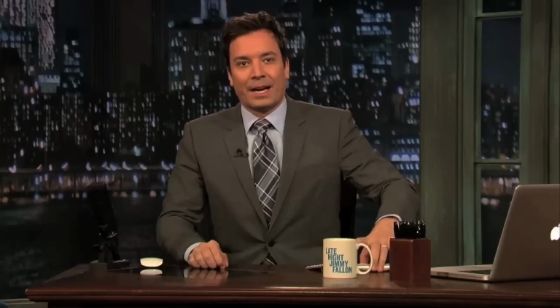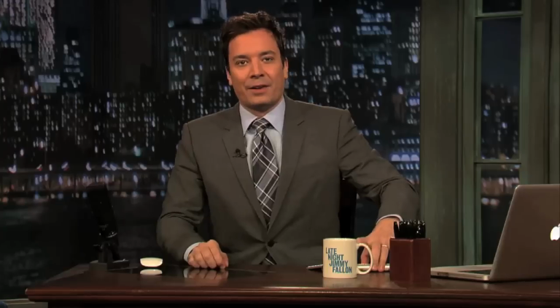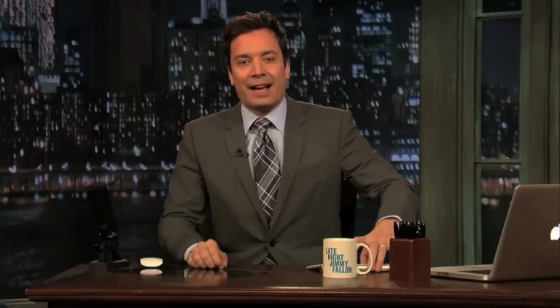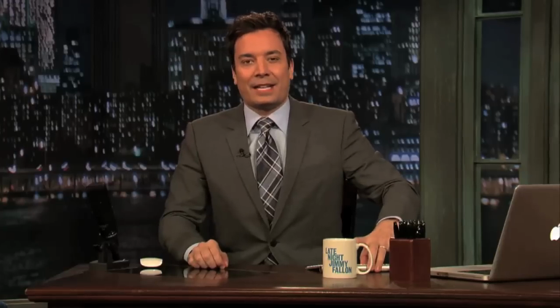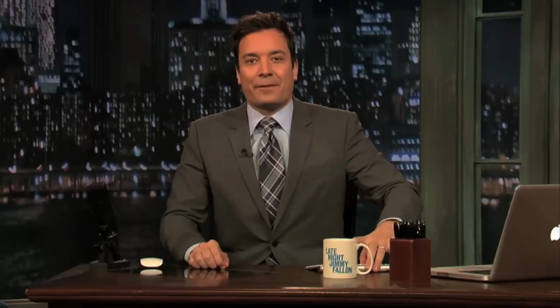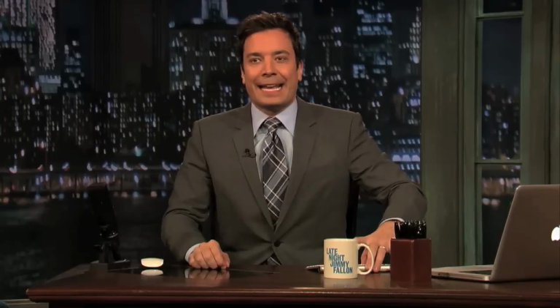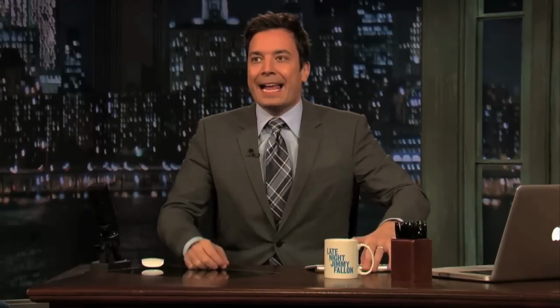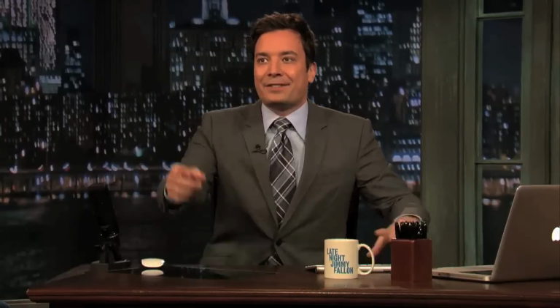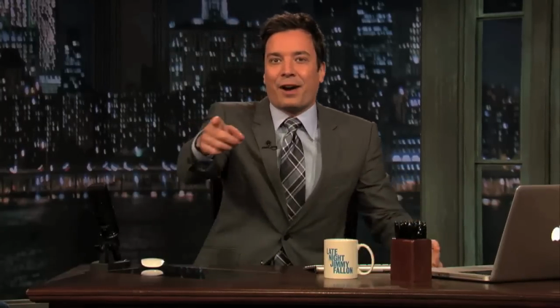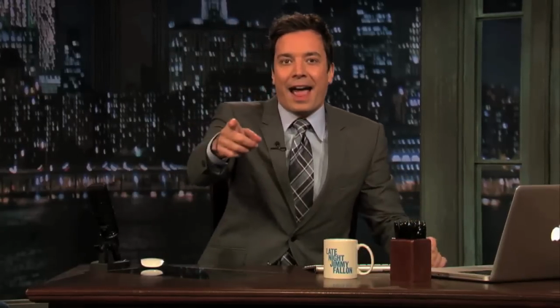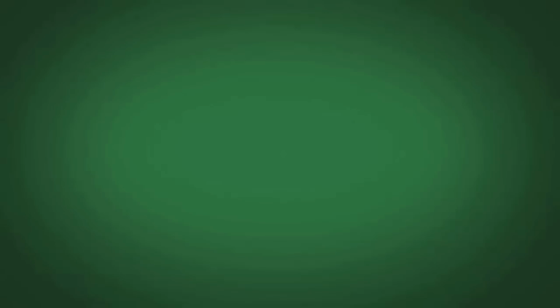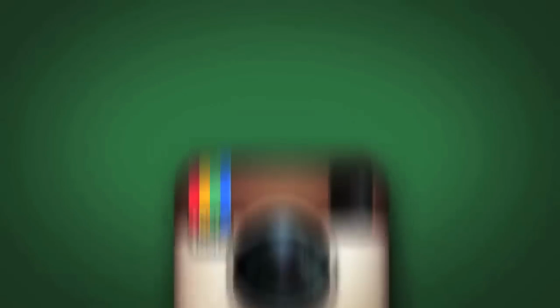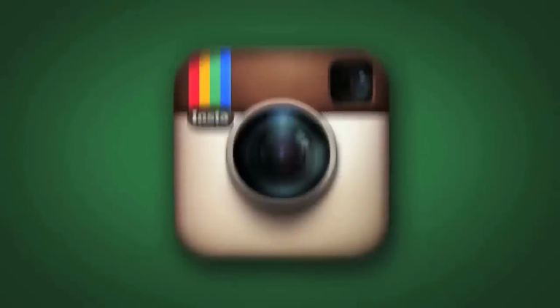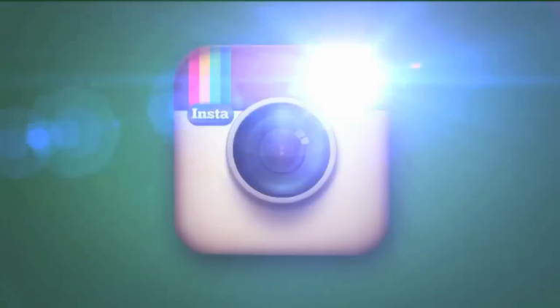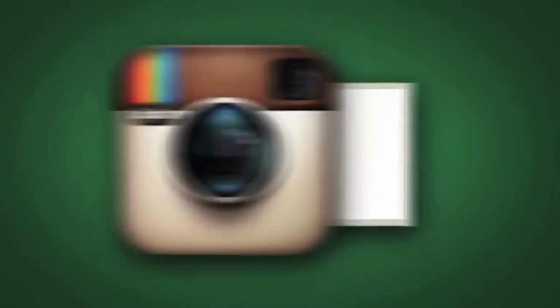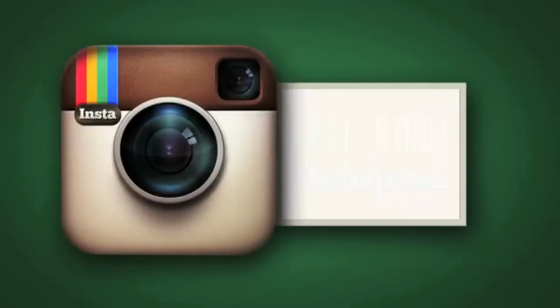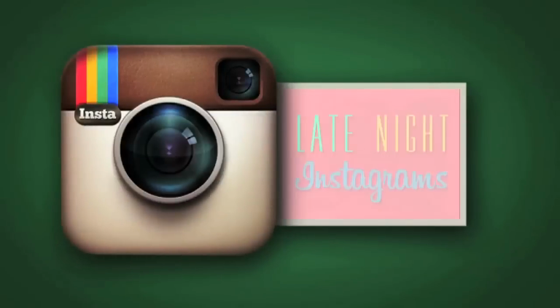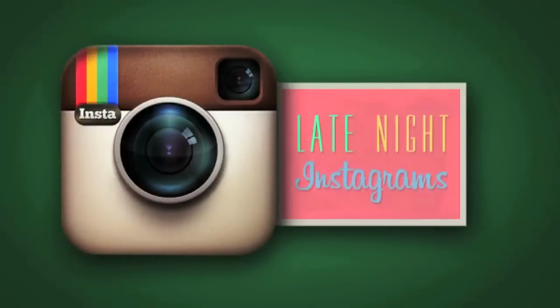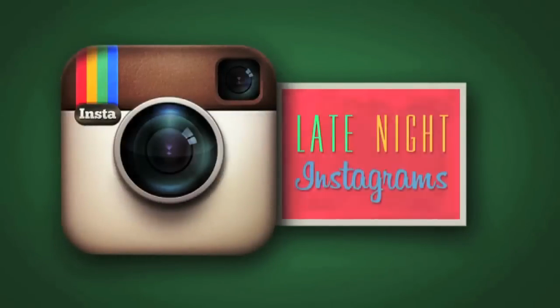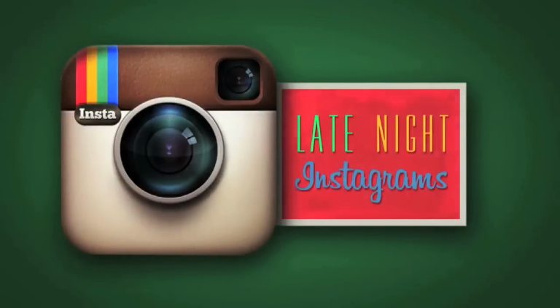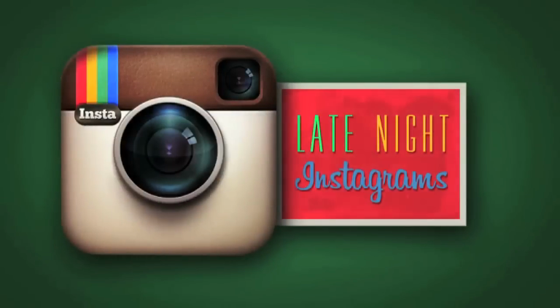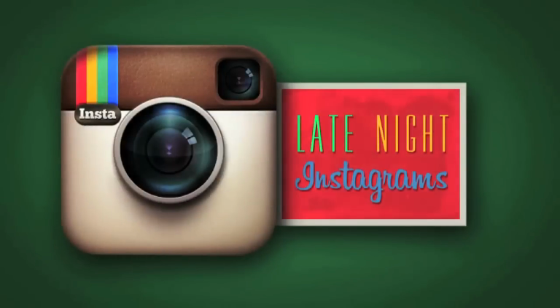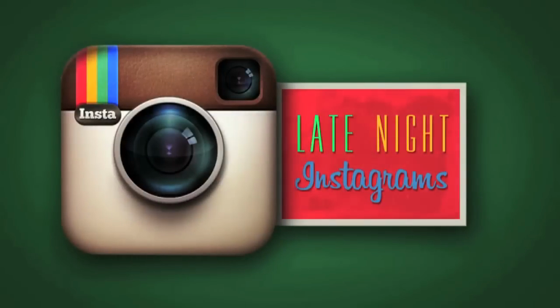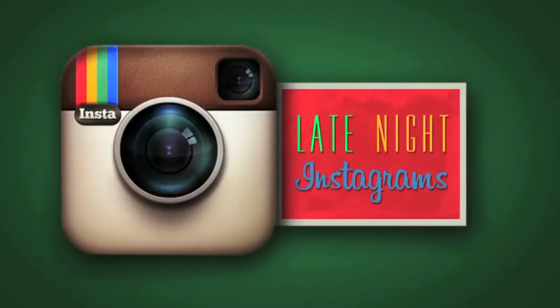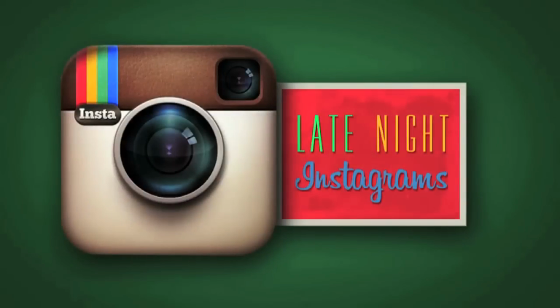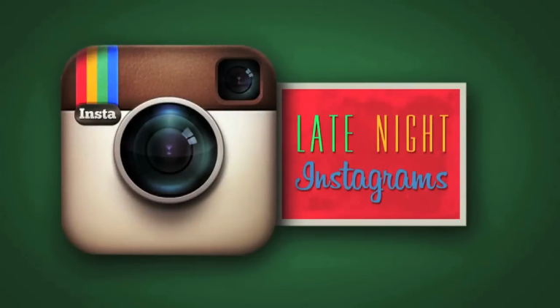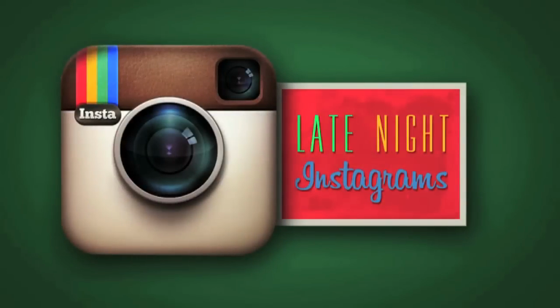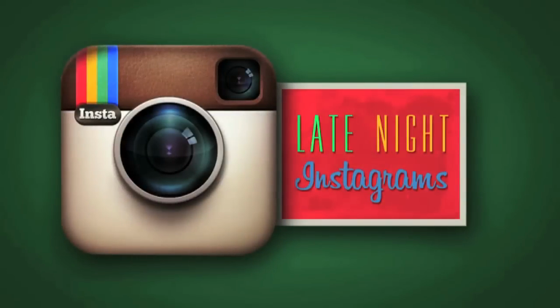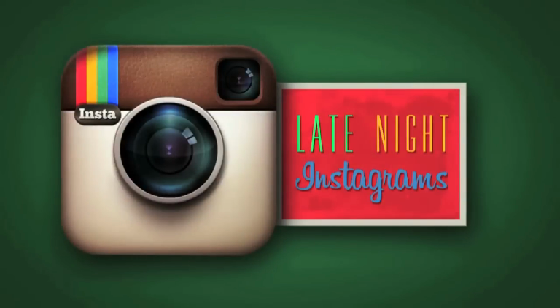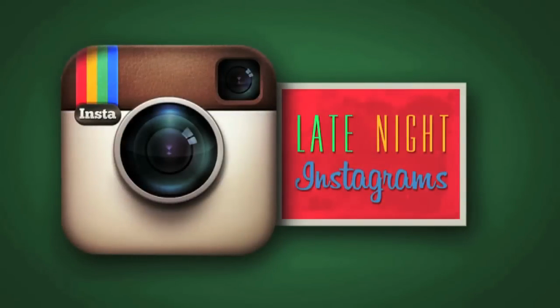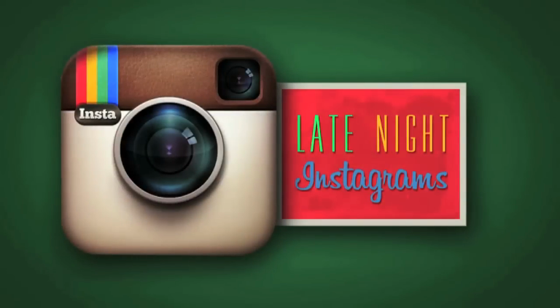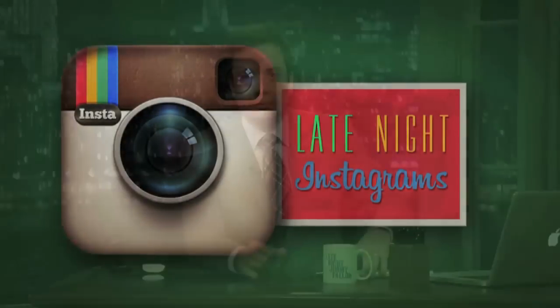You guys, it's time for late-night Instagrams. Instagram for me.